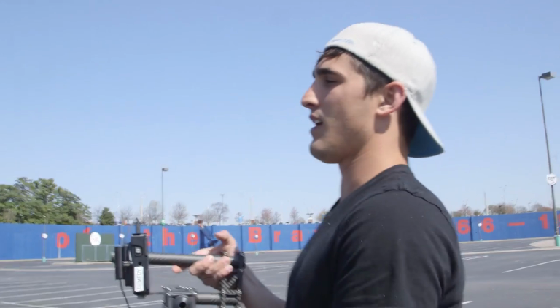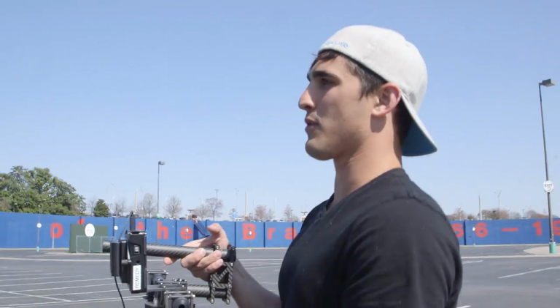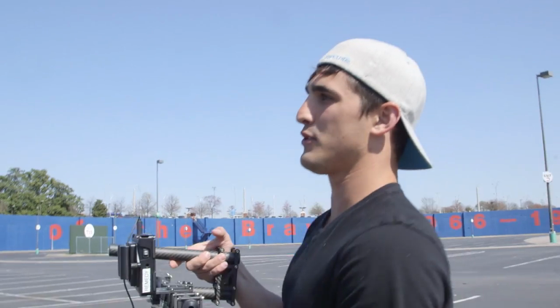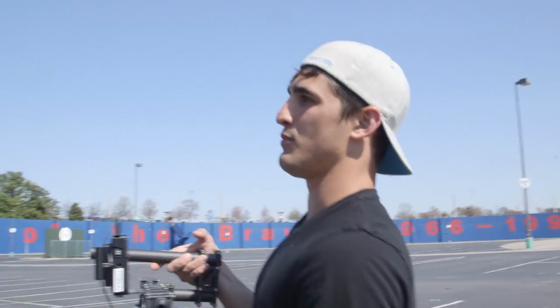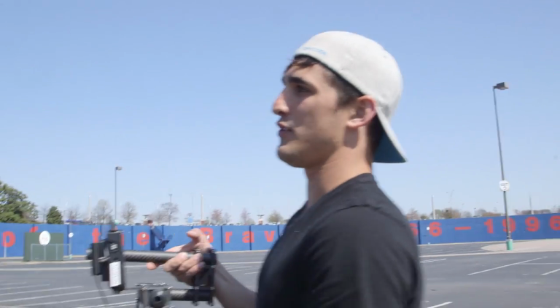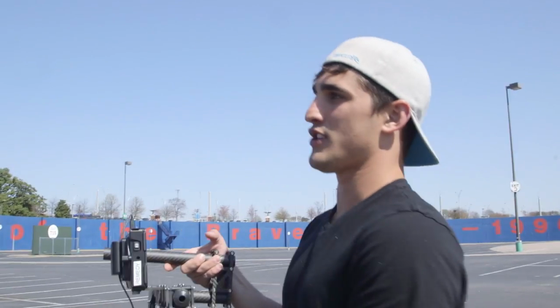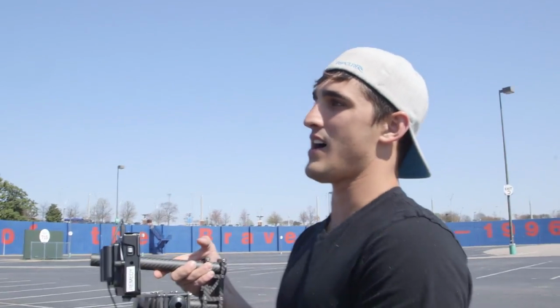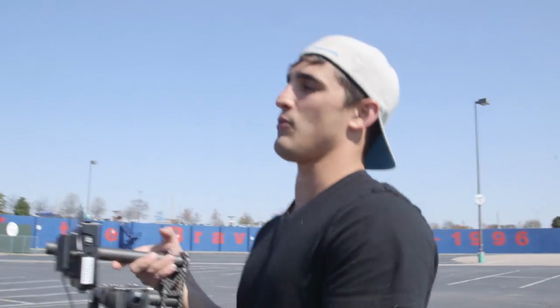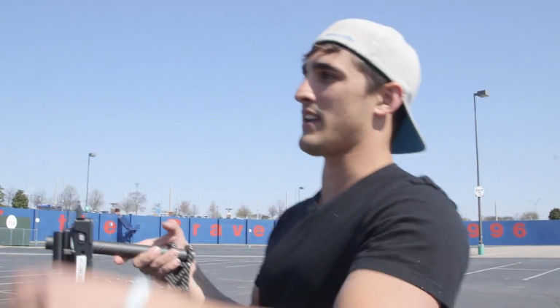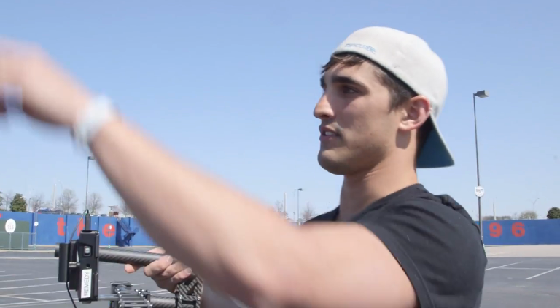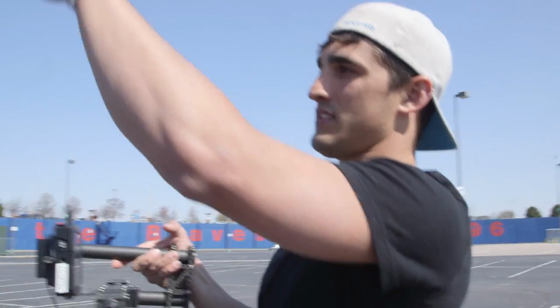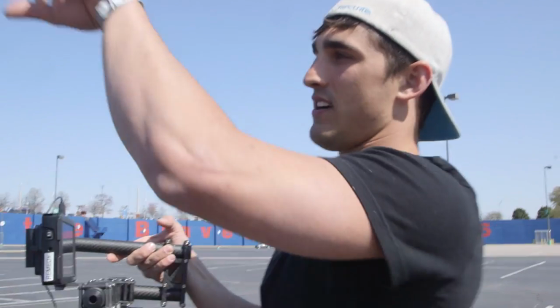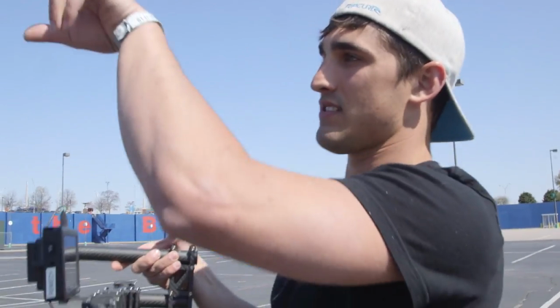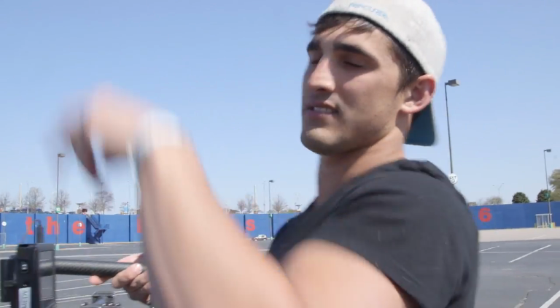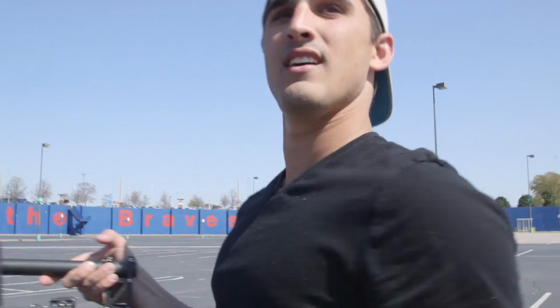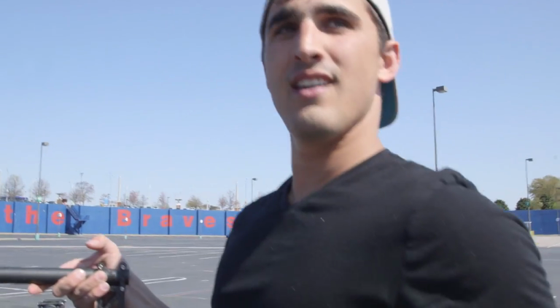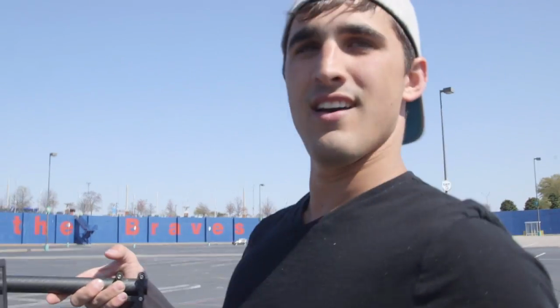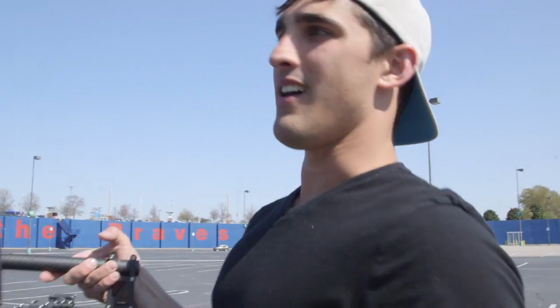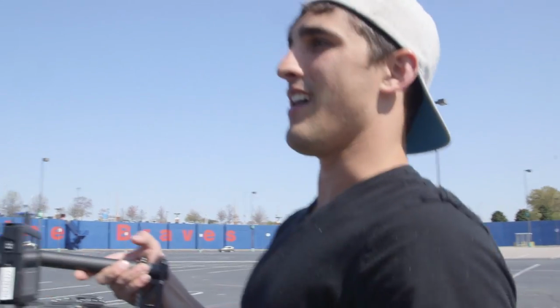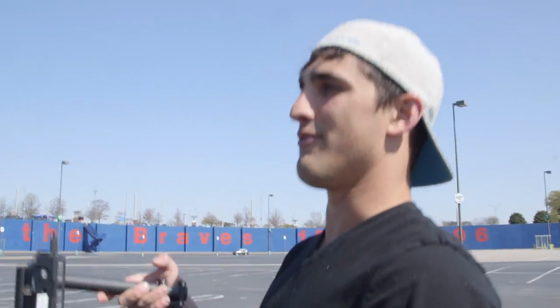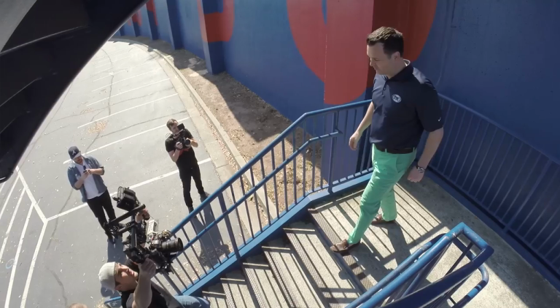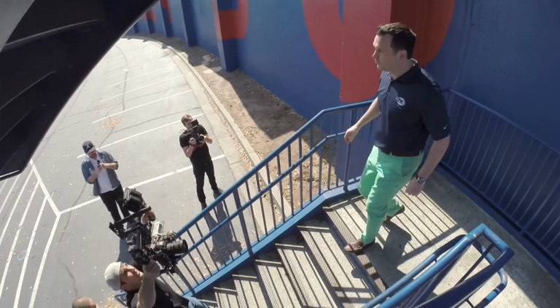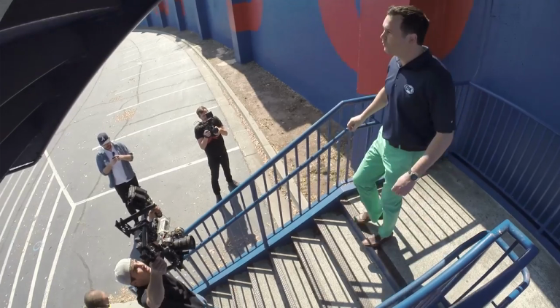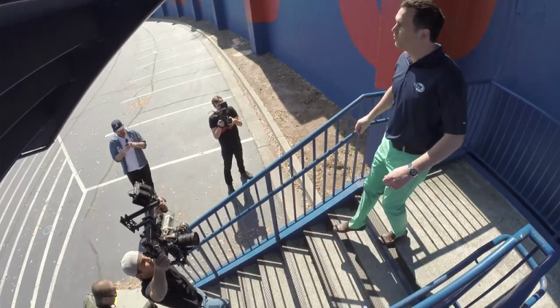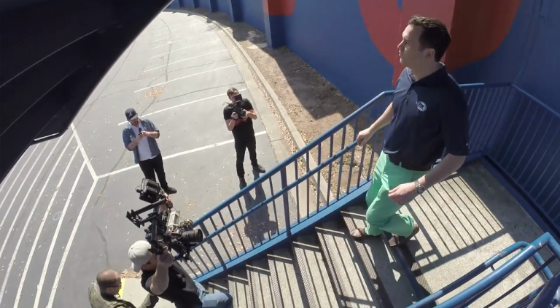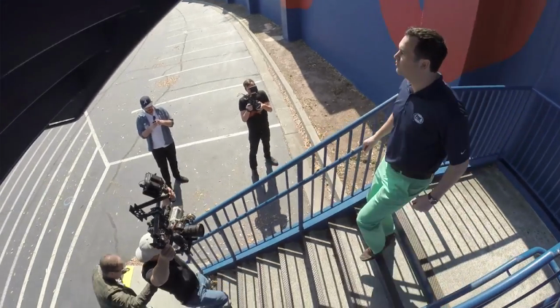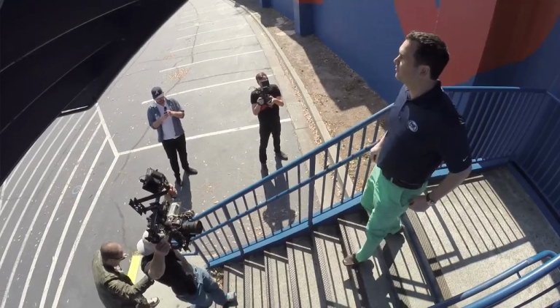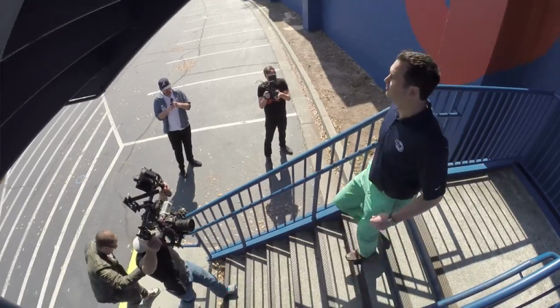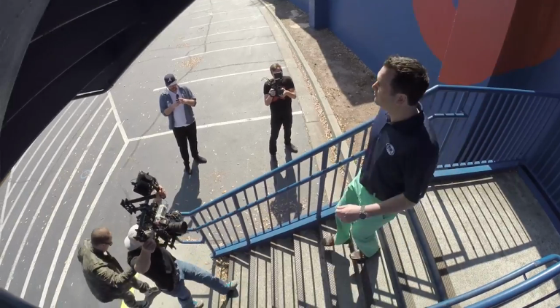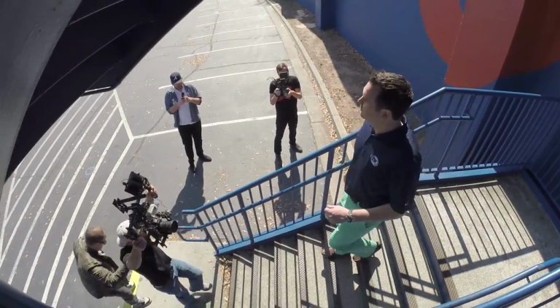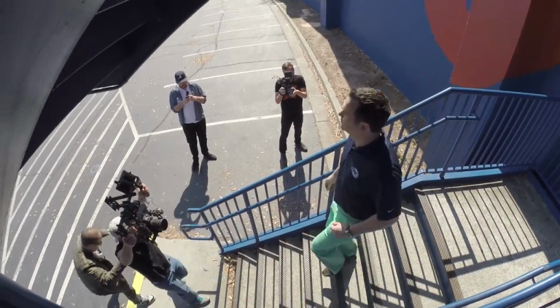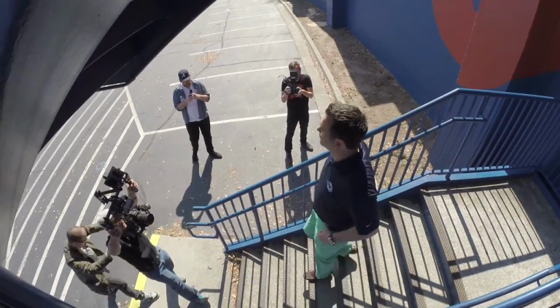We're going to do a MOVI shot walking down the stairs, following them, walking backwards — hopefully I won't trip and fall.